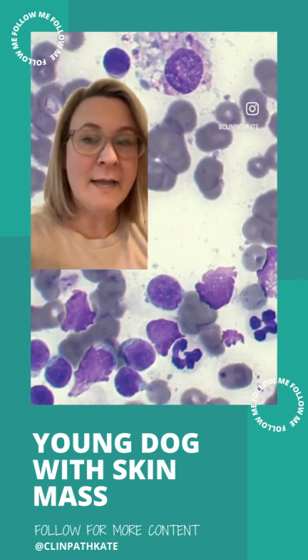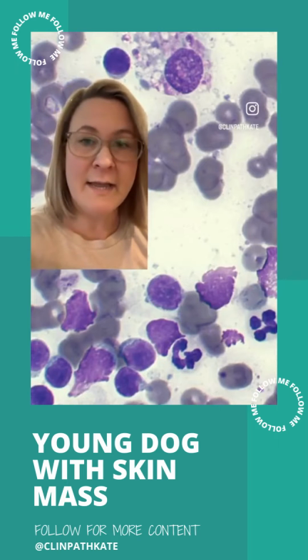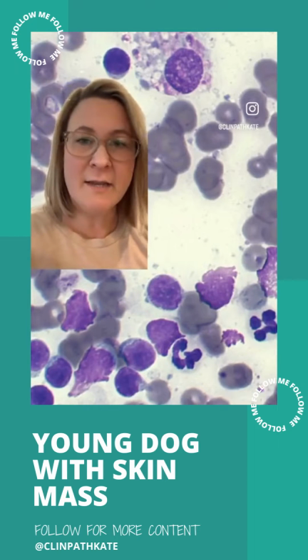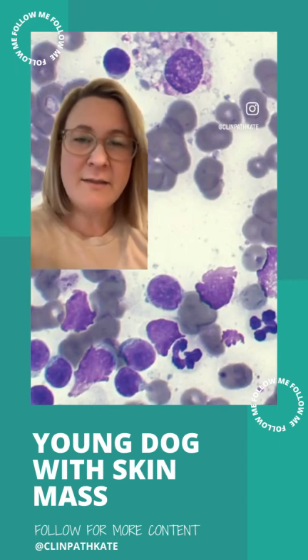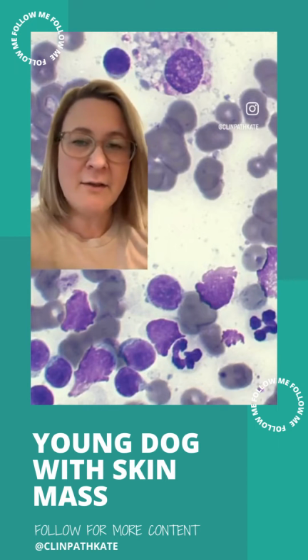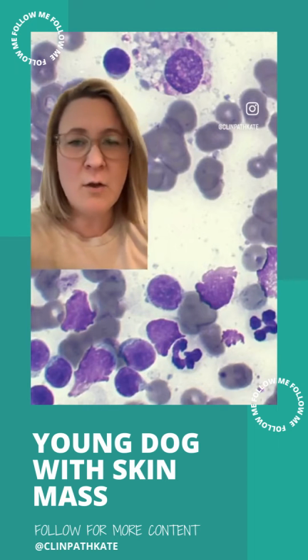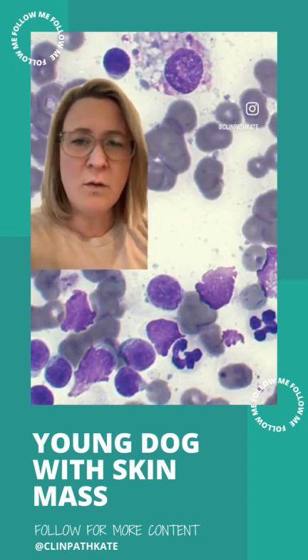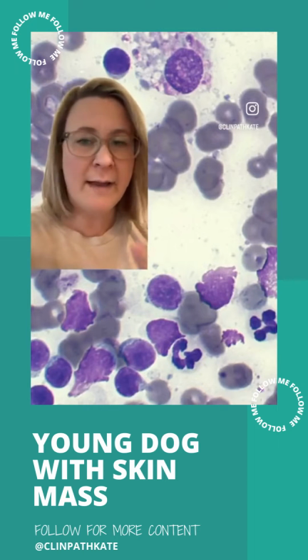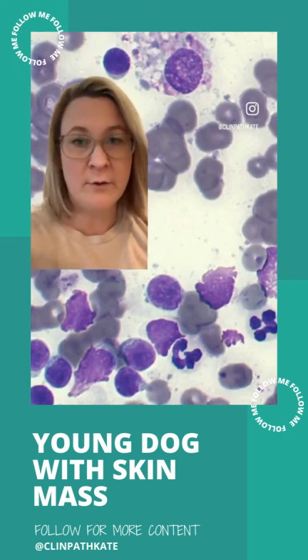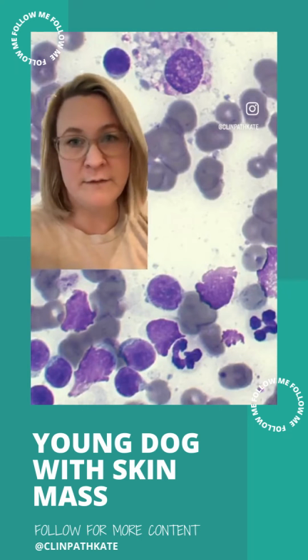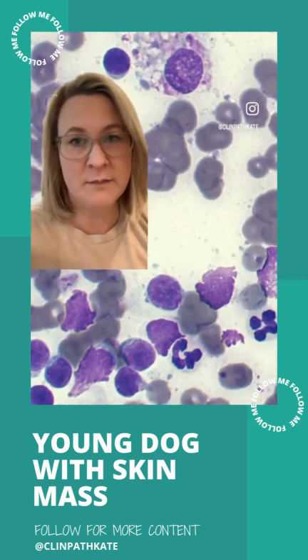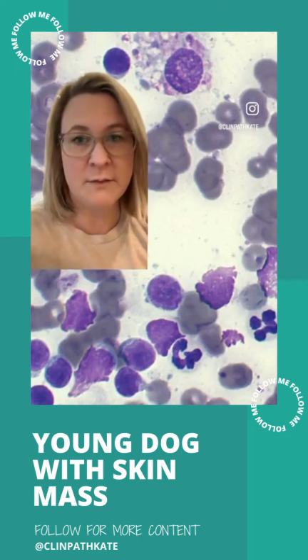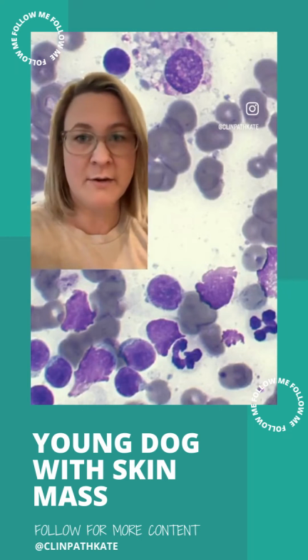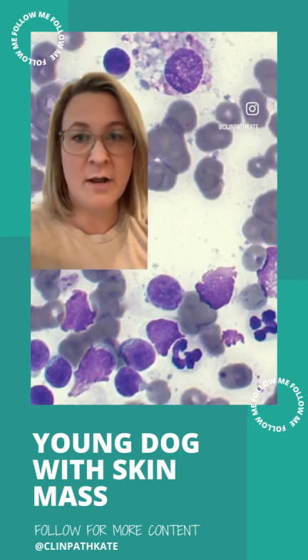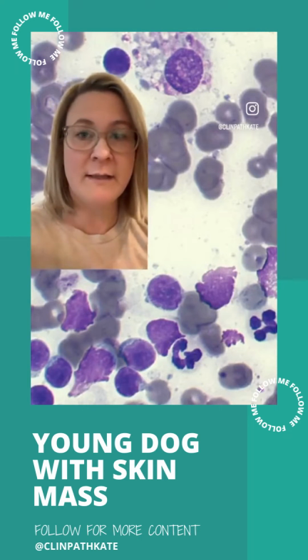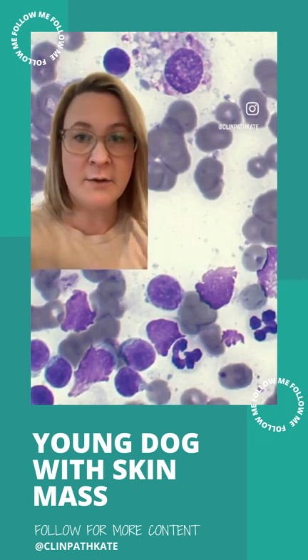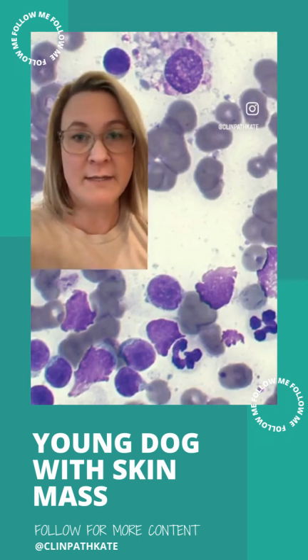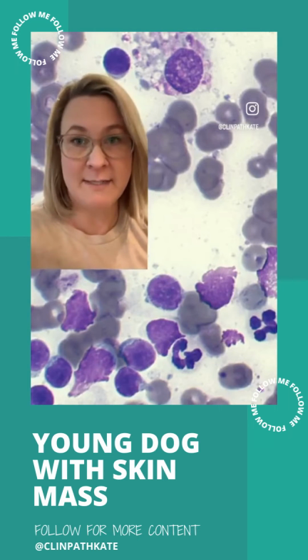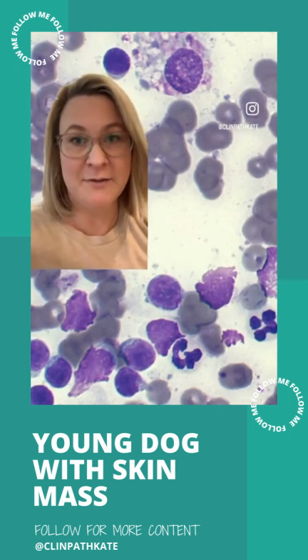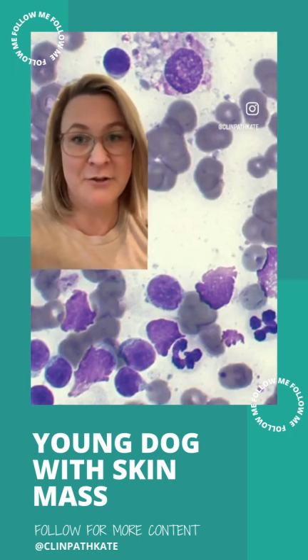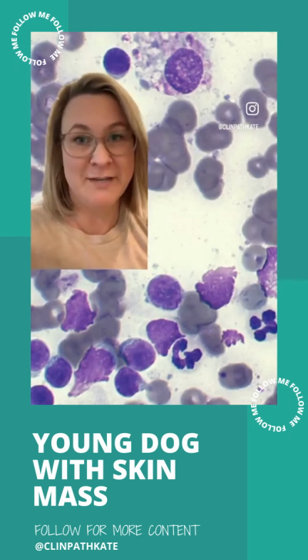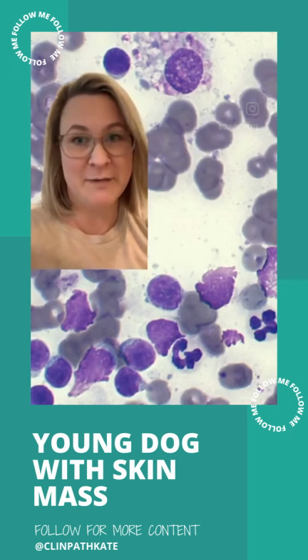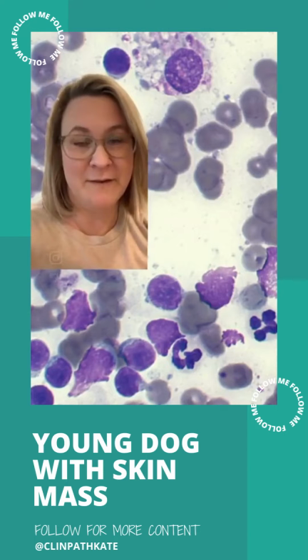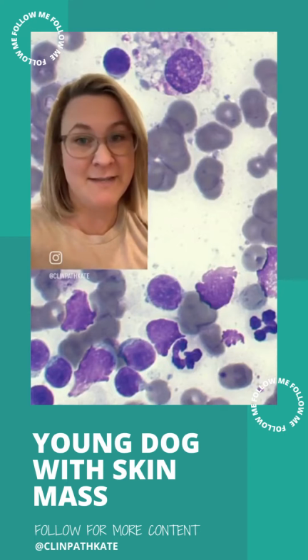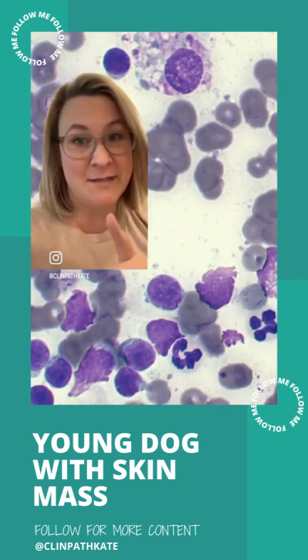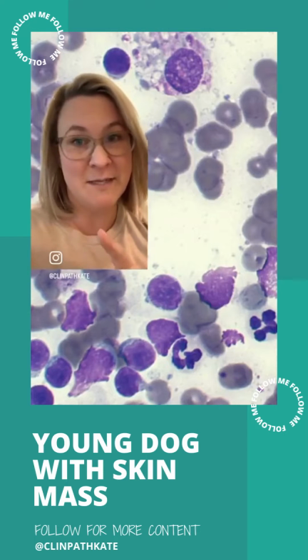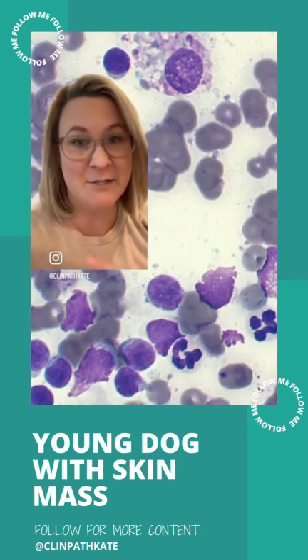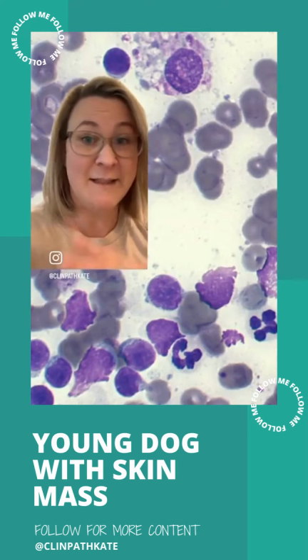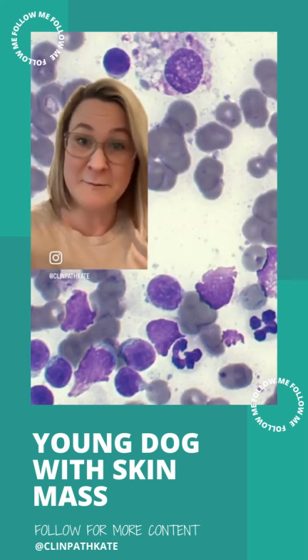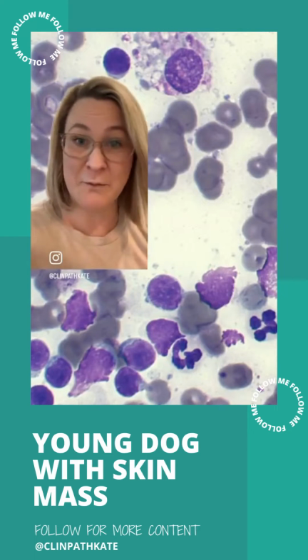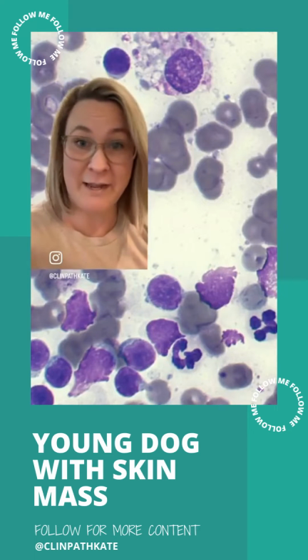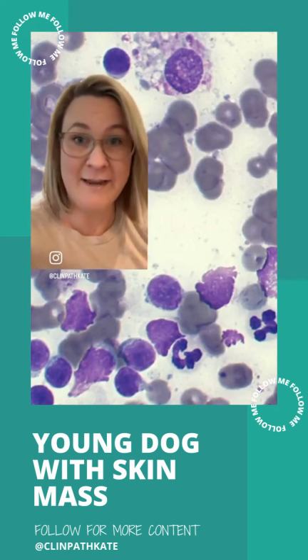They thought, well, I don't know if this is related or not. Let's go ahead and take a look and do an FNA. So that's what they did, and that's what we're looking at here.